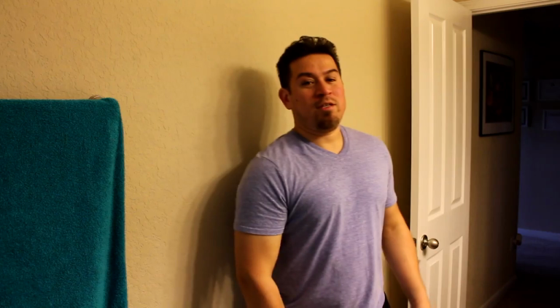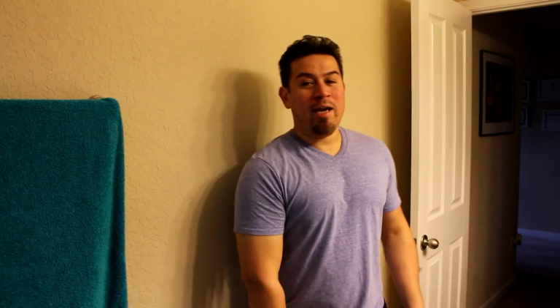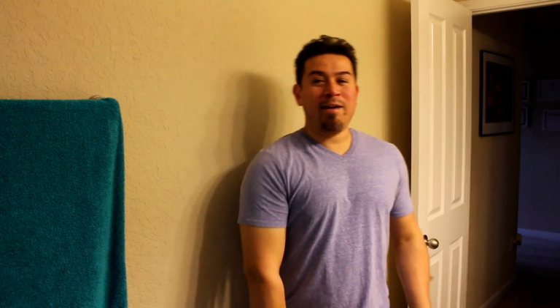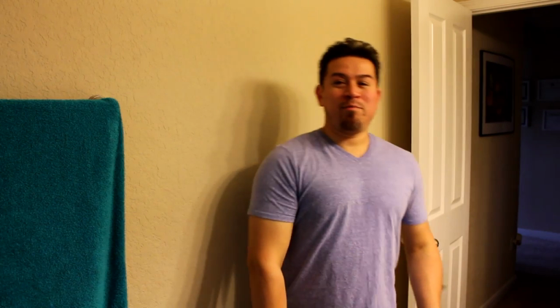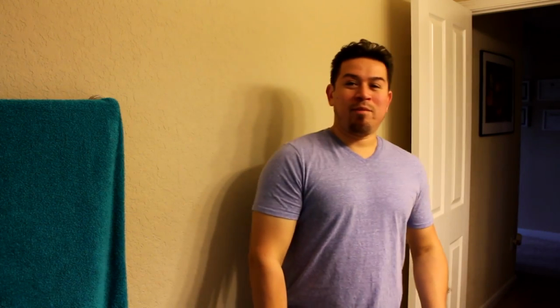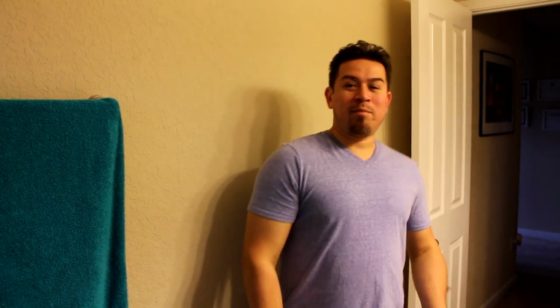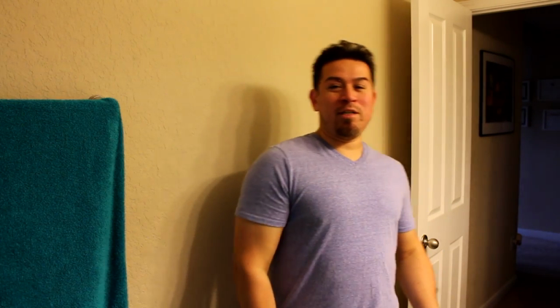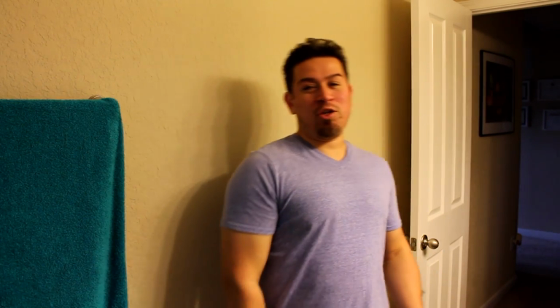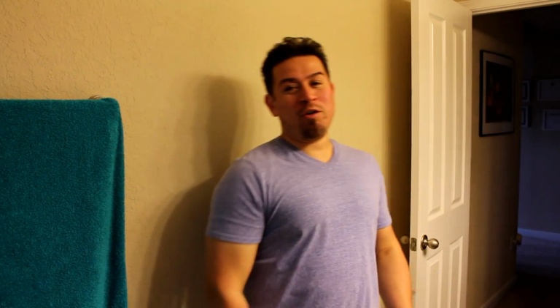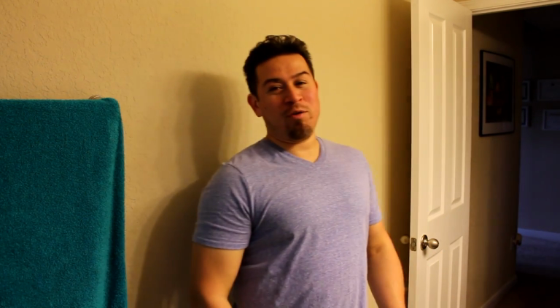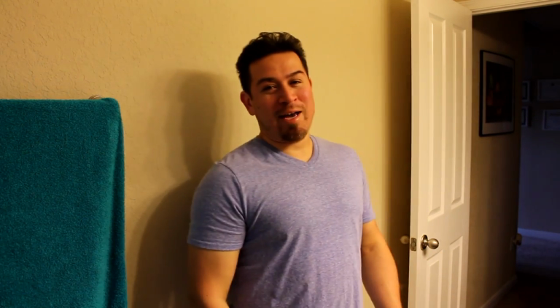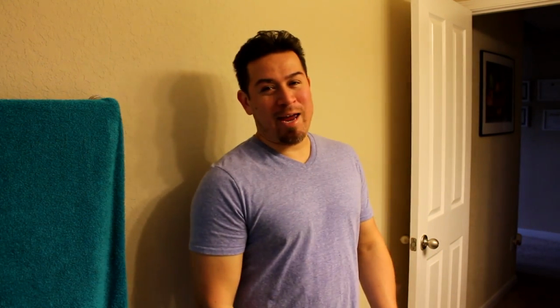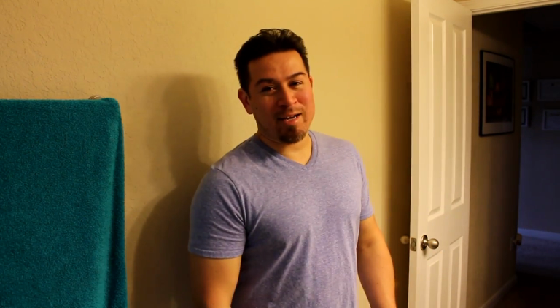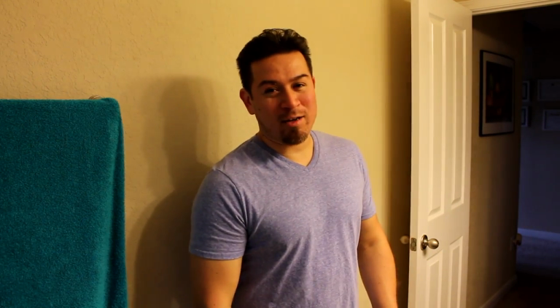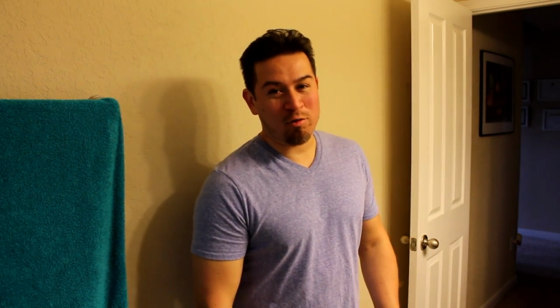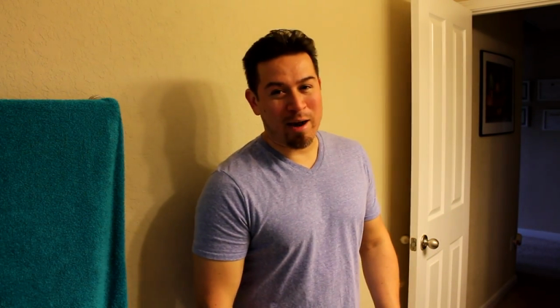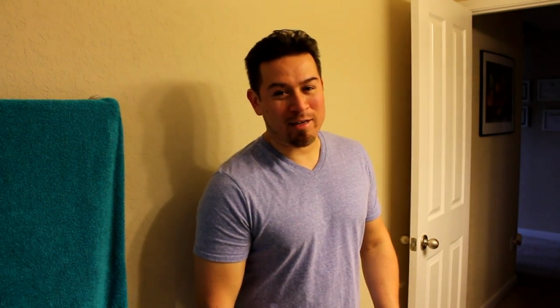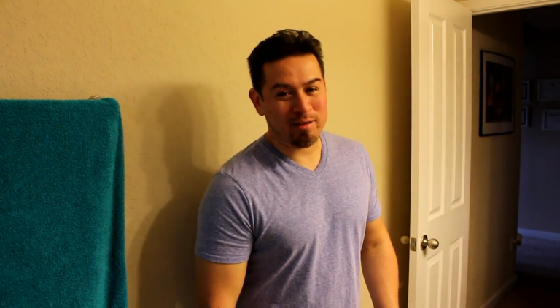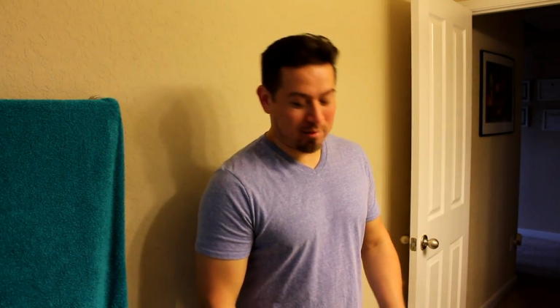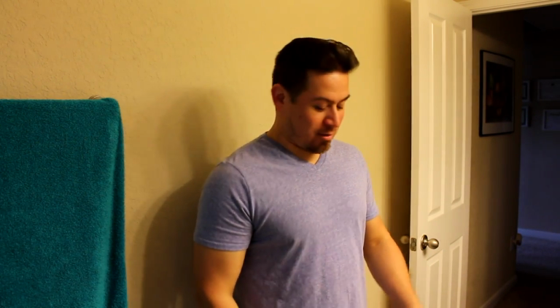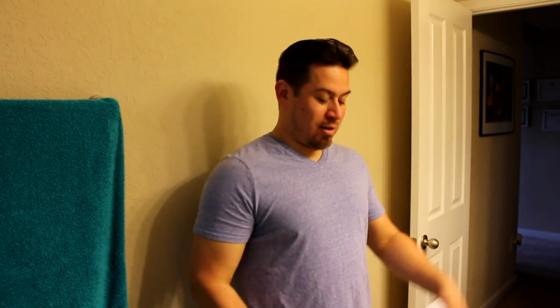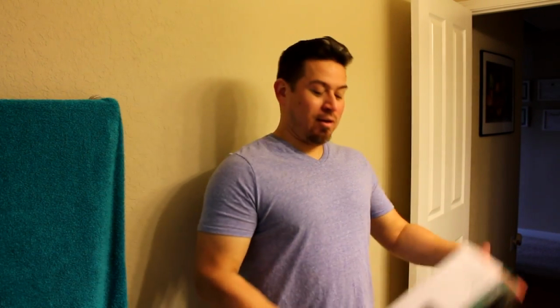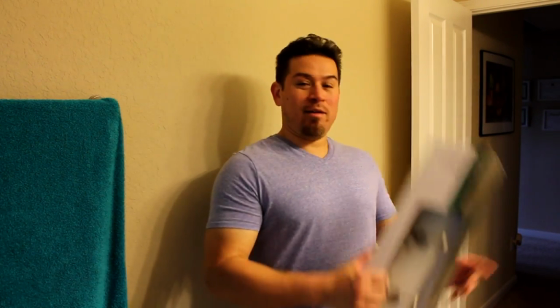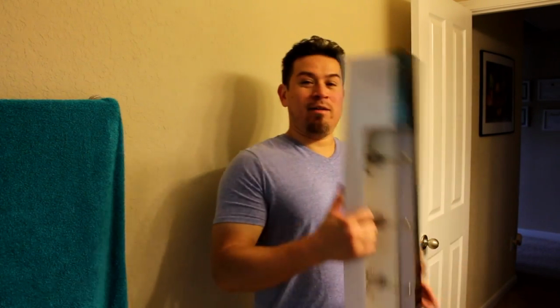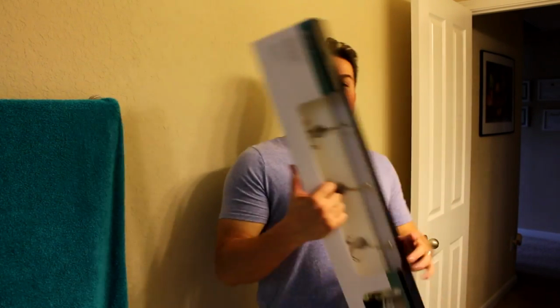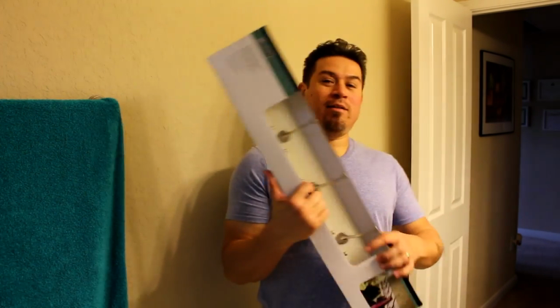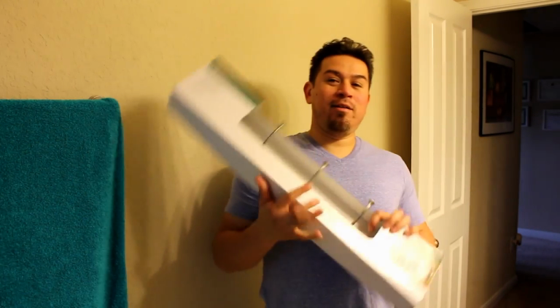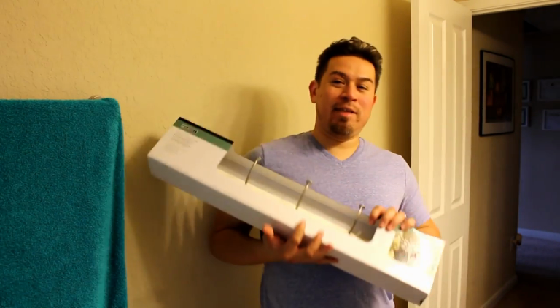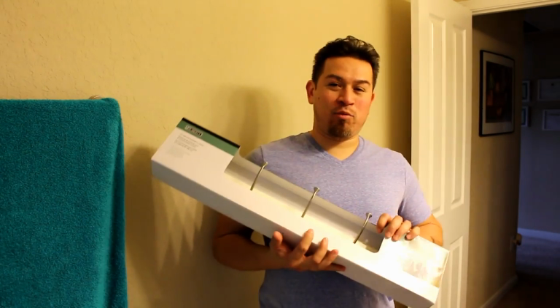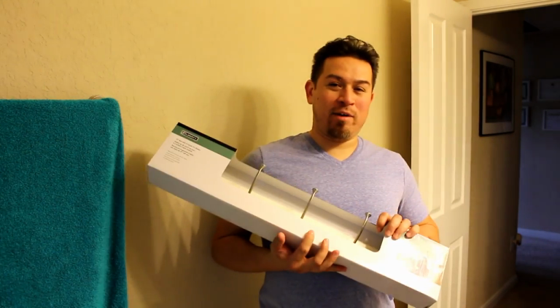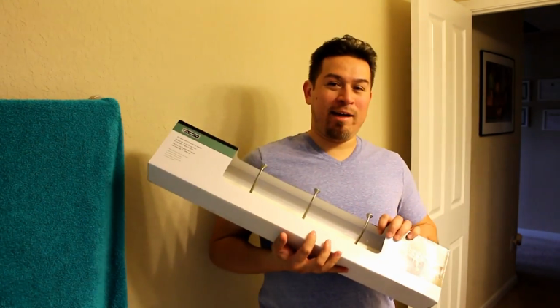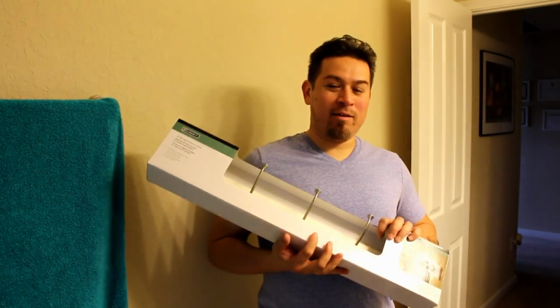Today I'm going to show you how to hang a coat rack. This one here.